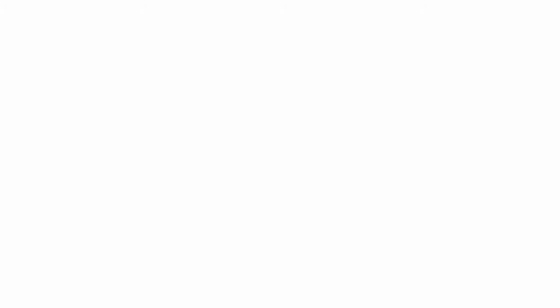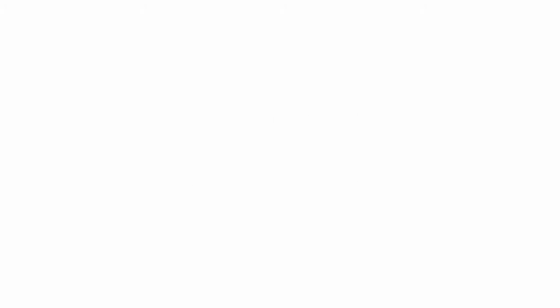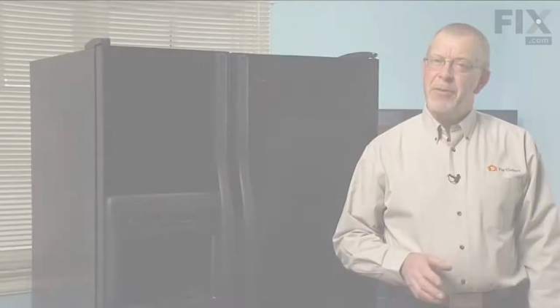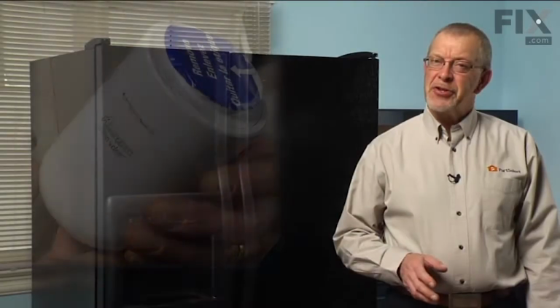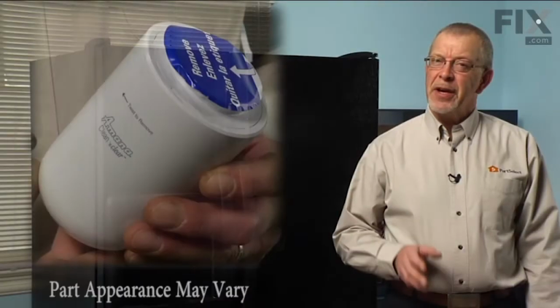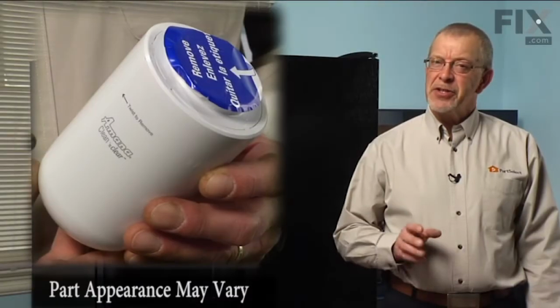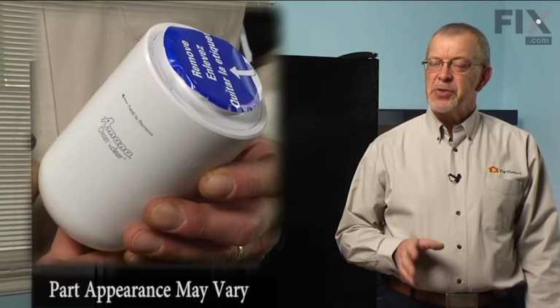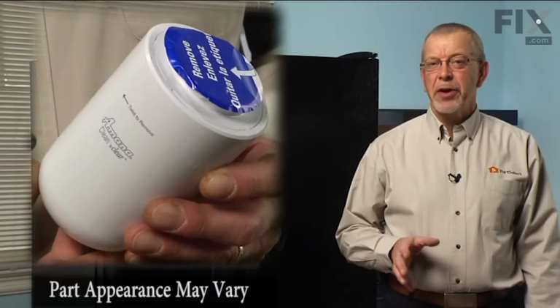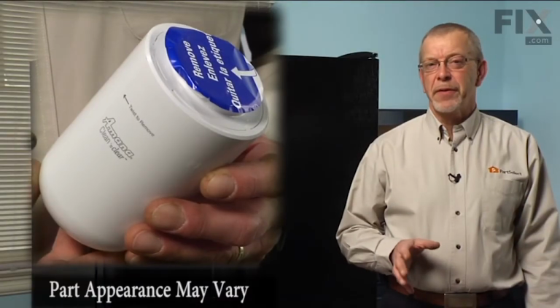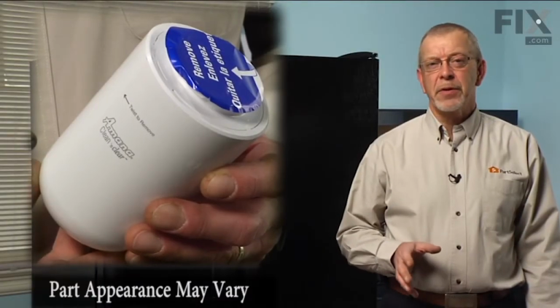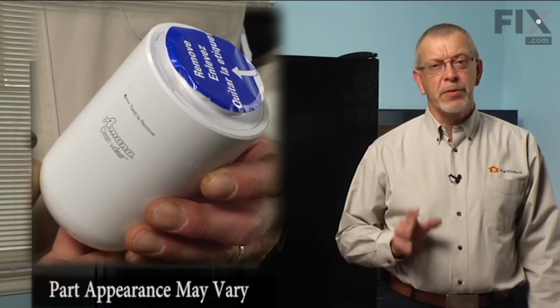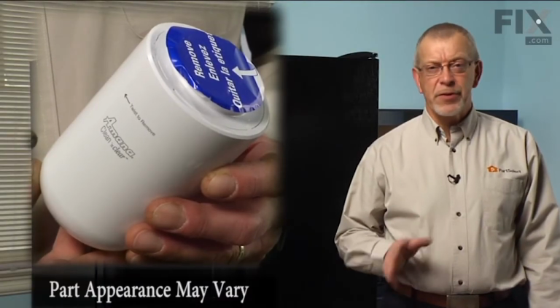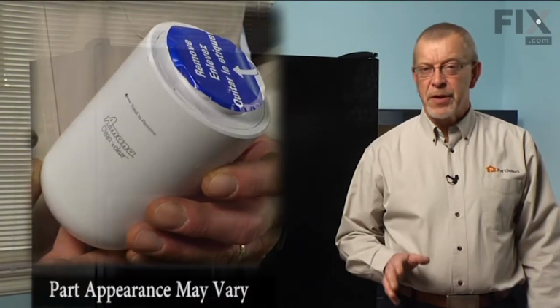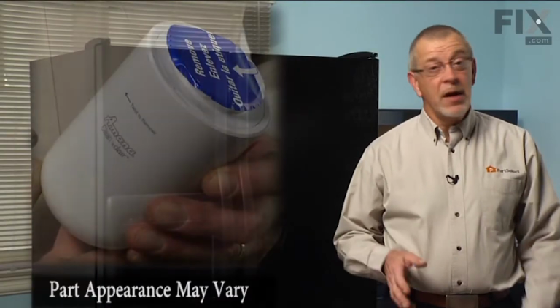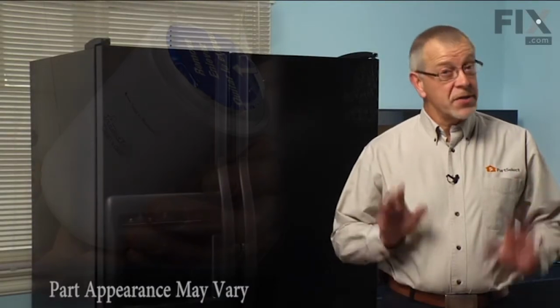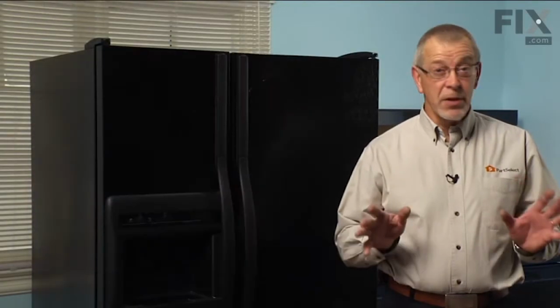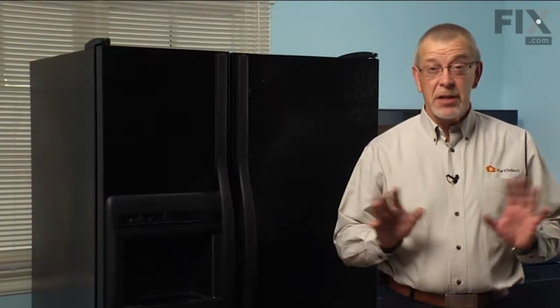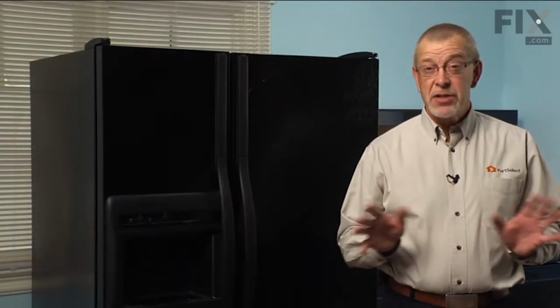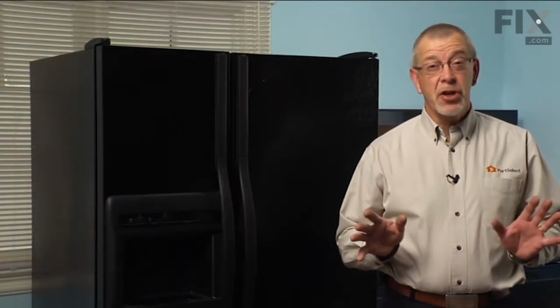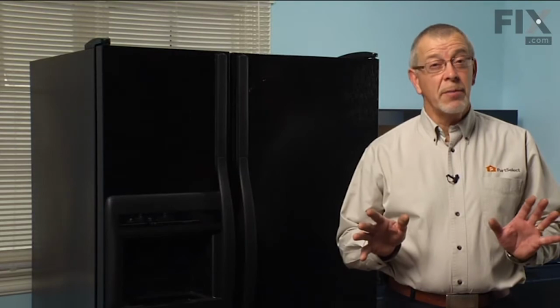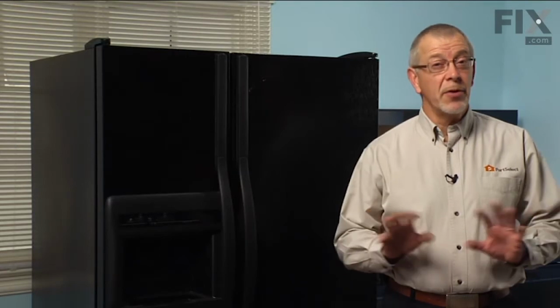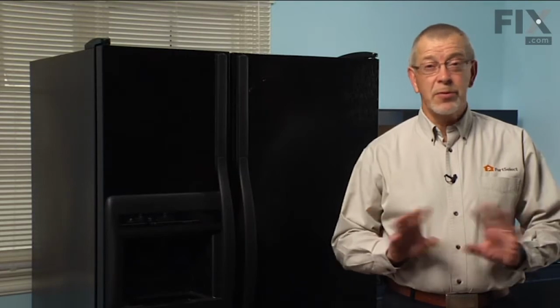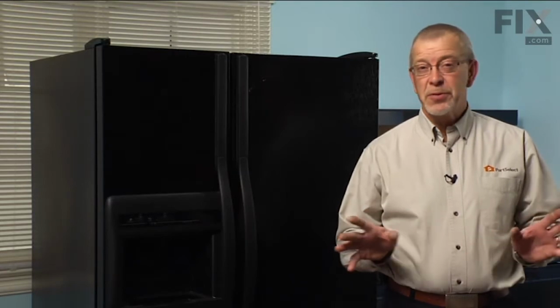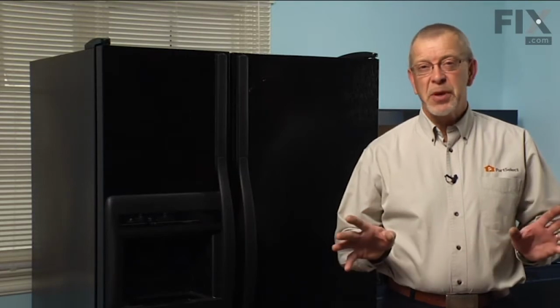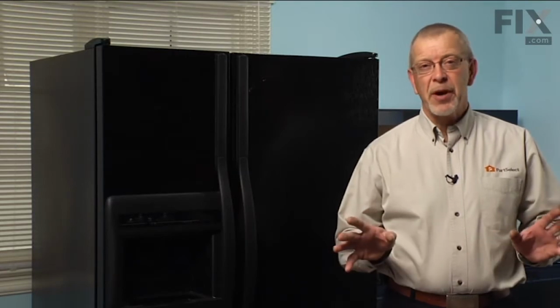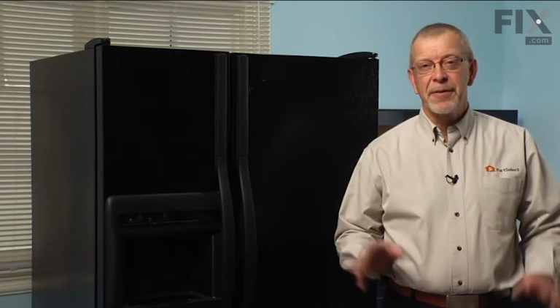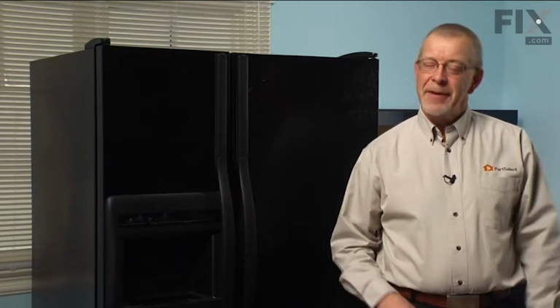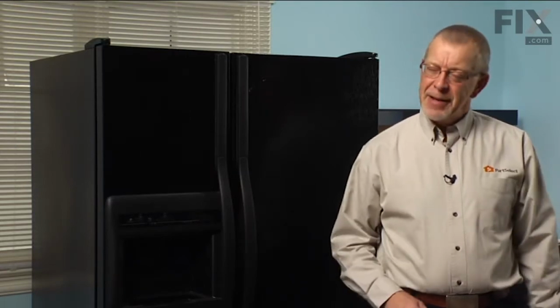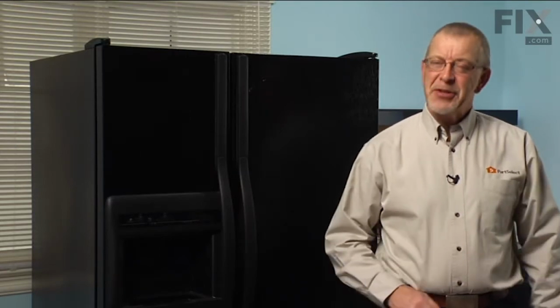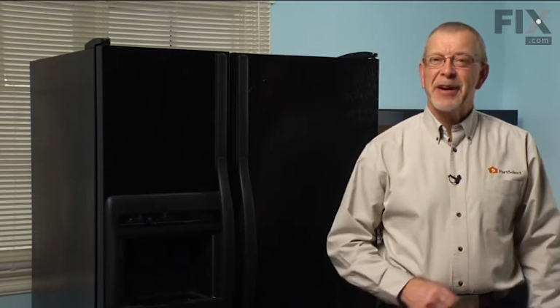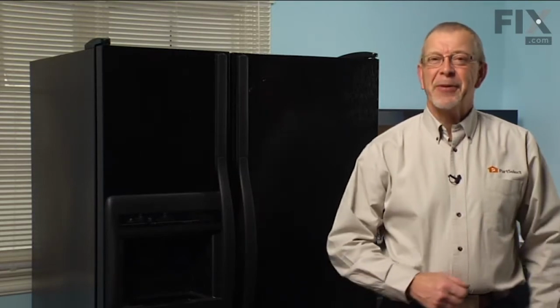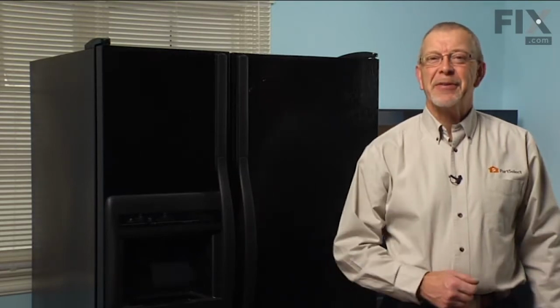Today we're going to show you how to change a water filter on your refrigerator. It's a really easy job, no tools required. Let me show you how we do it.